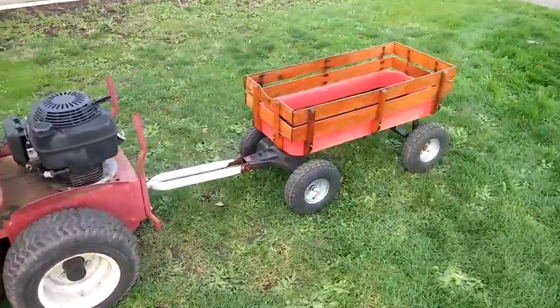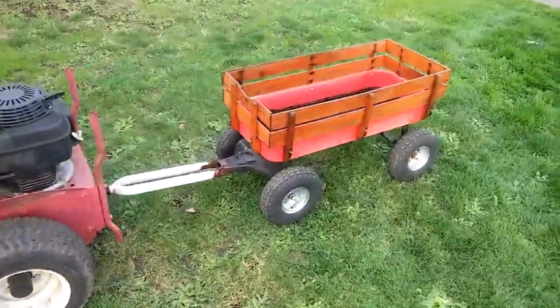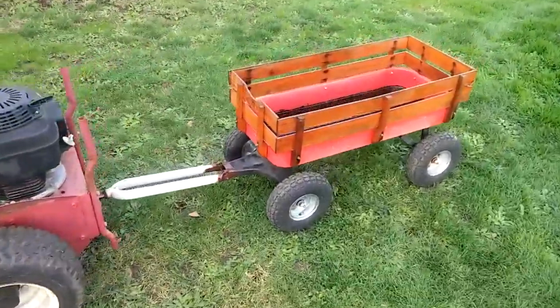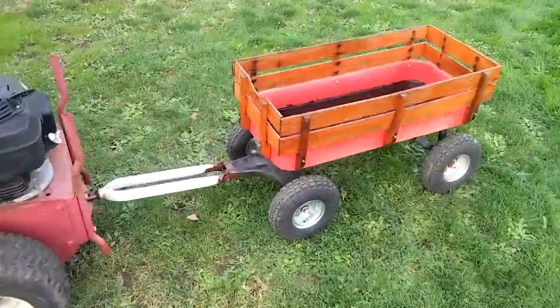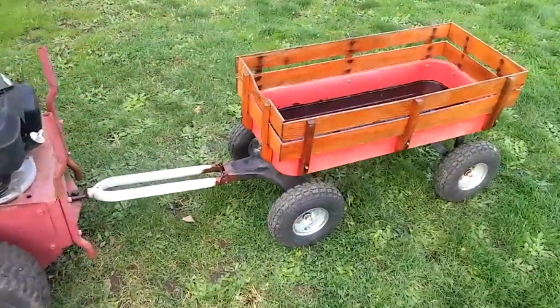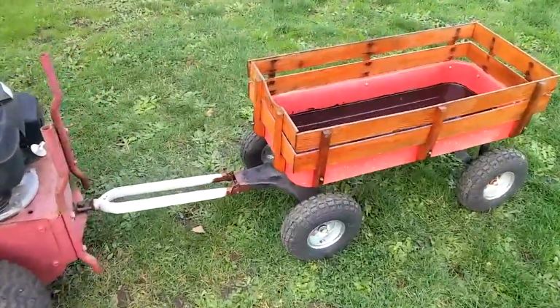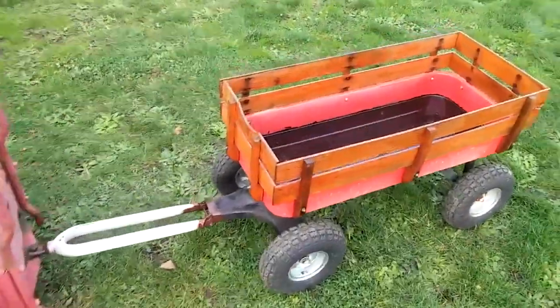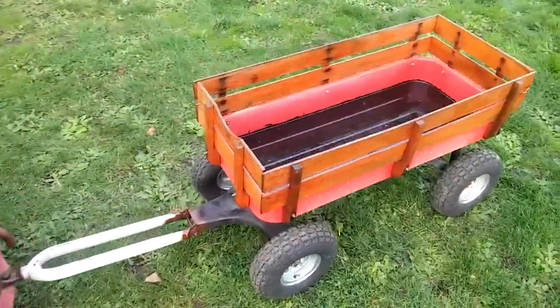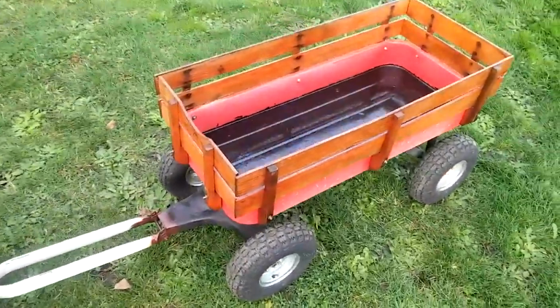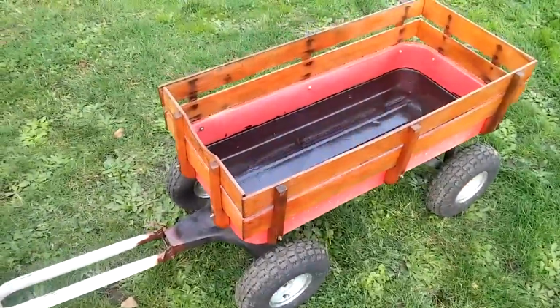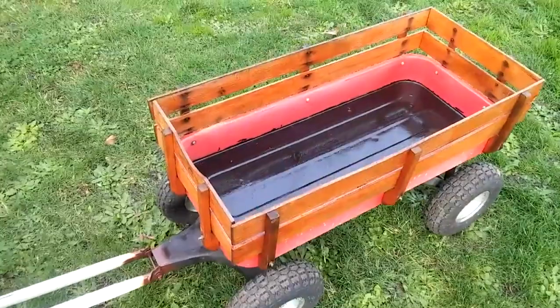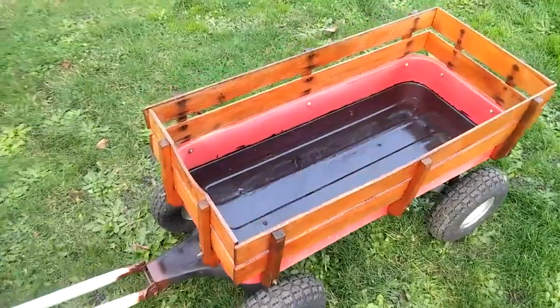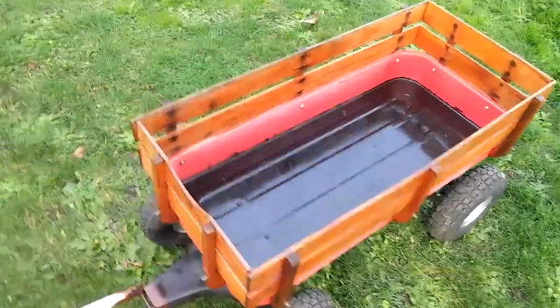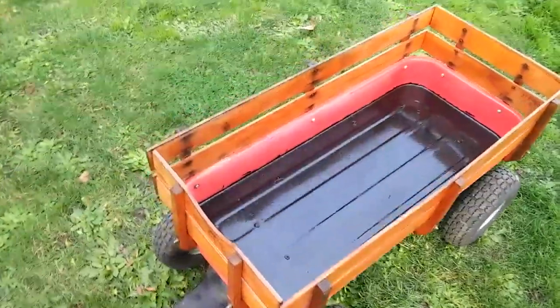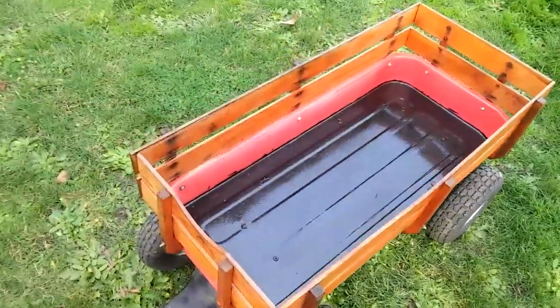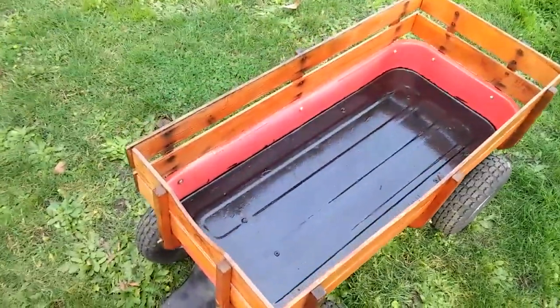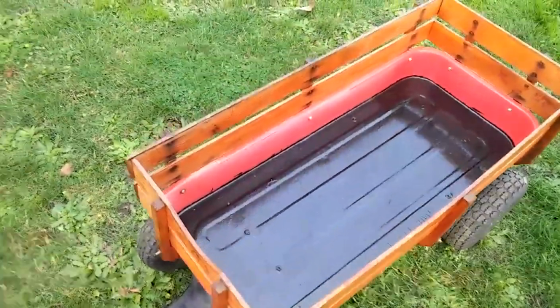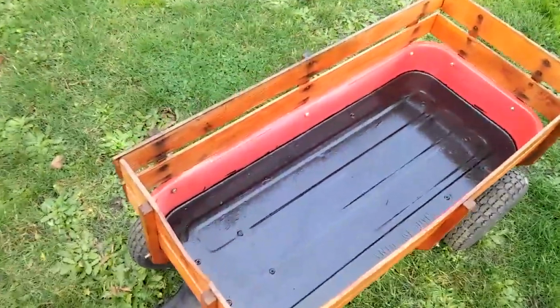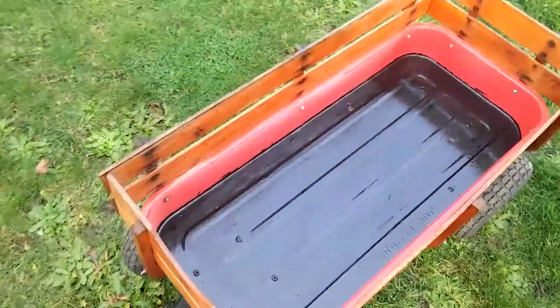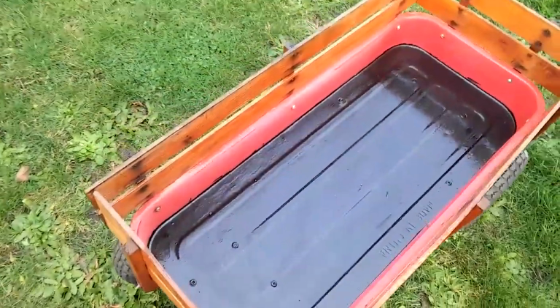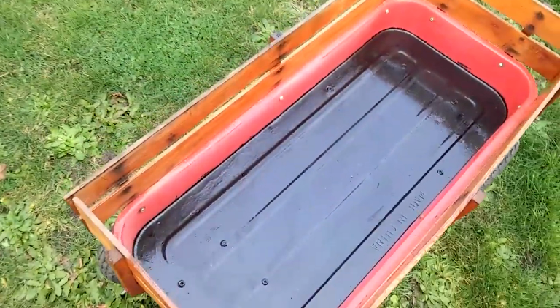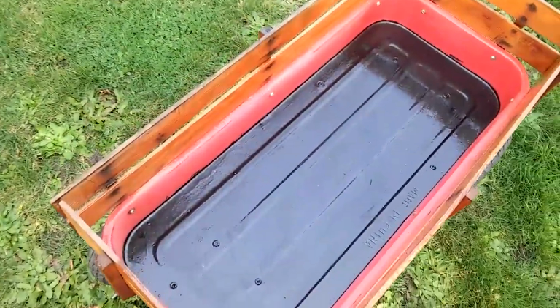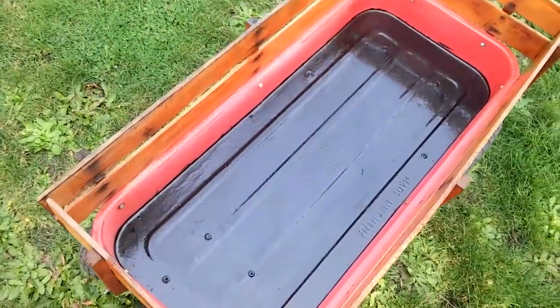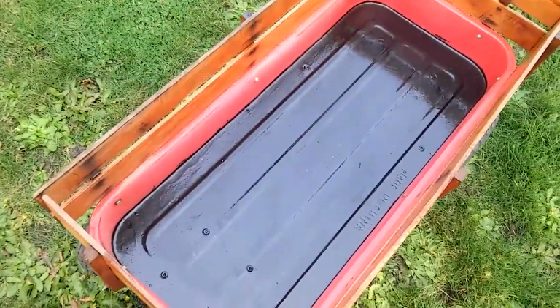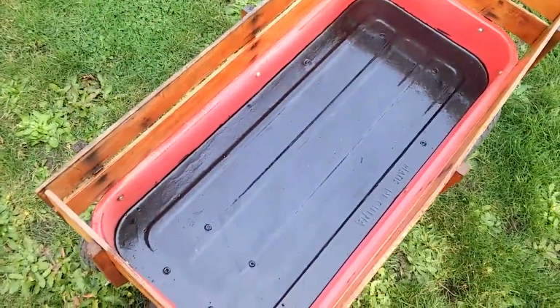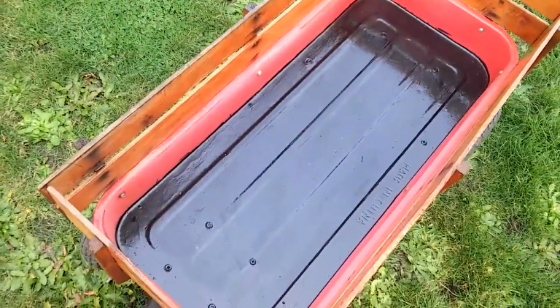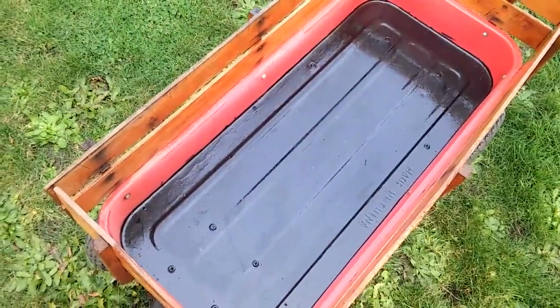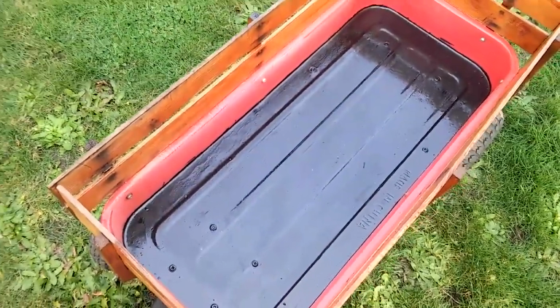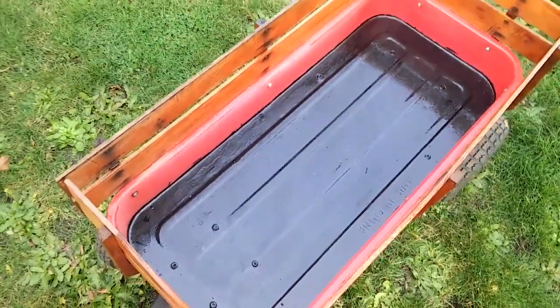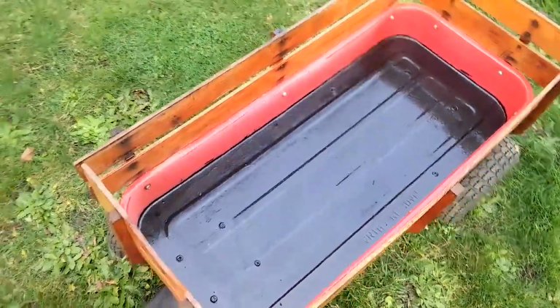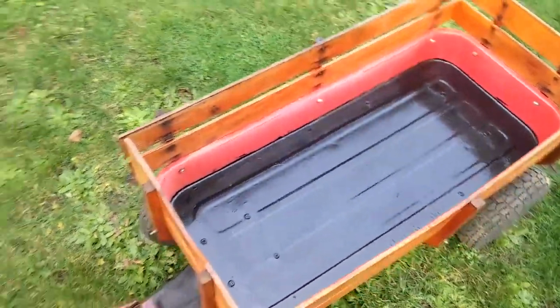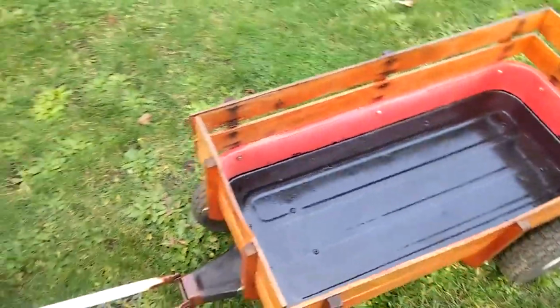There's urethane applied to it, and as you can see it was originally made in China. But that's fine — the add-on is made in USA.